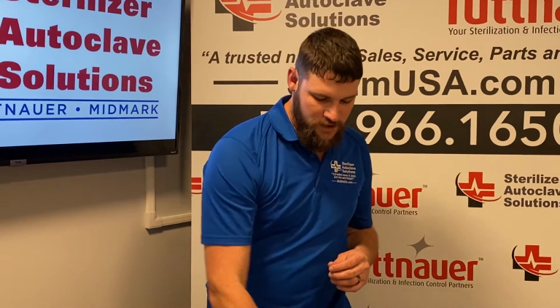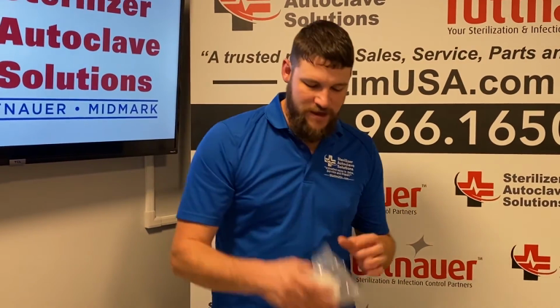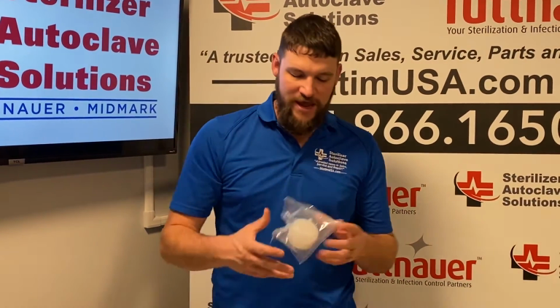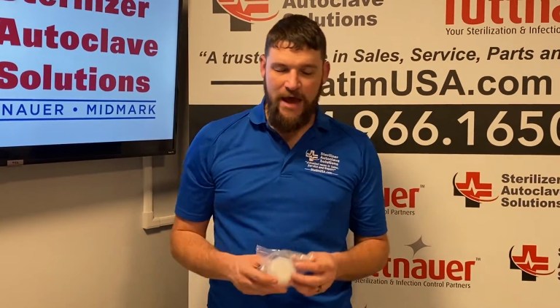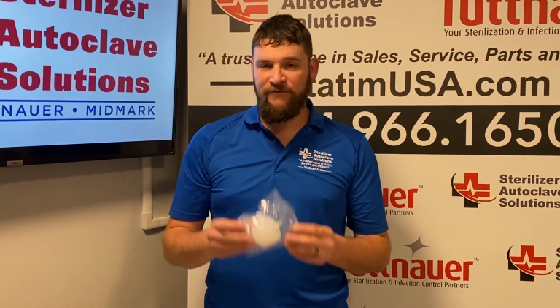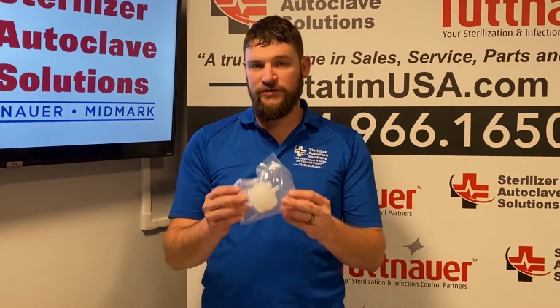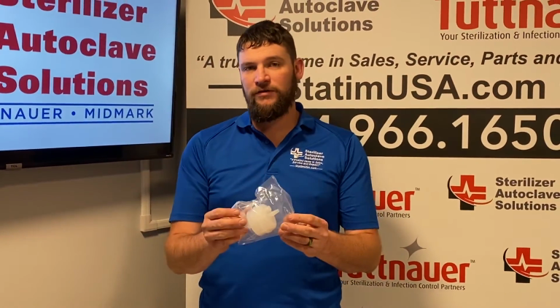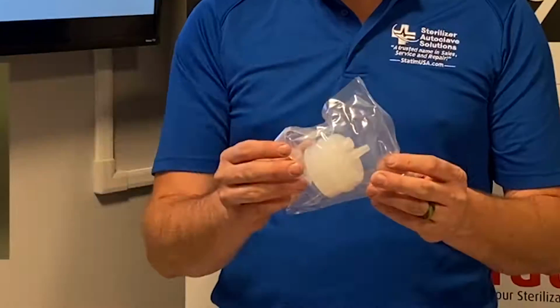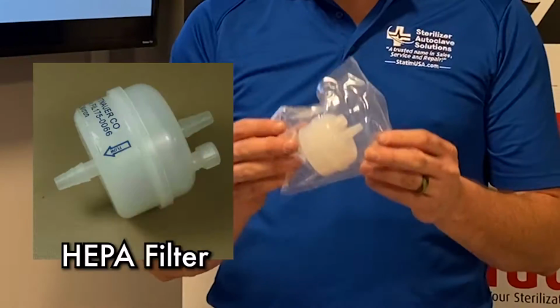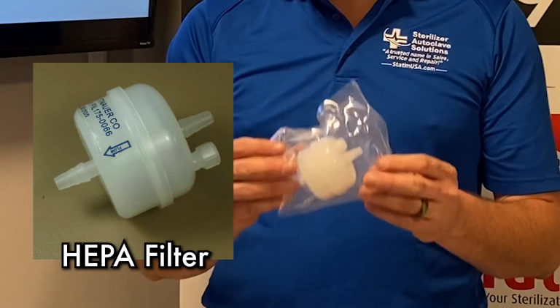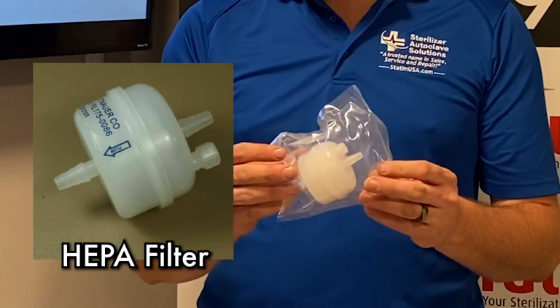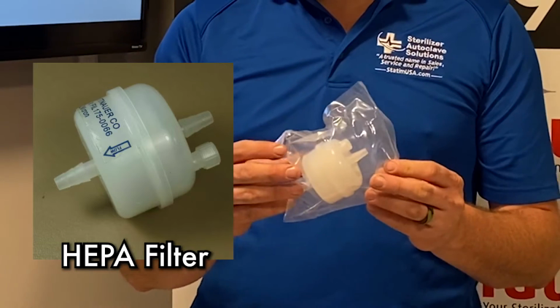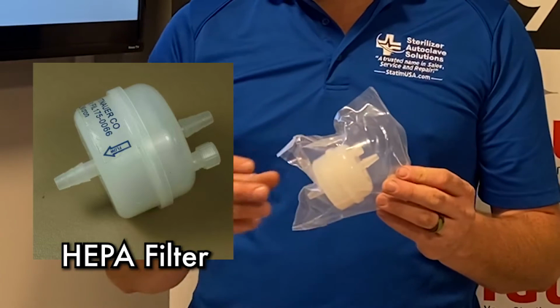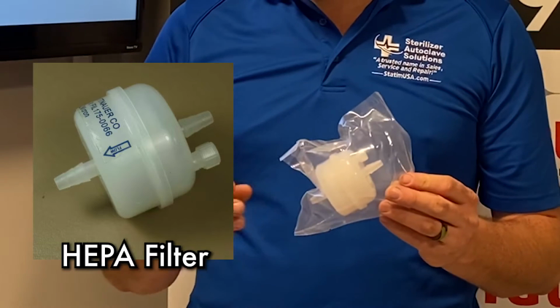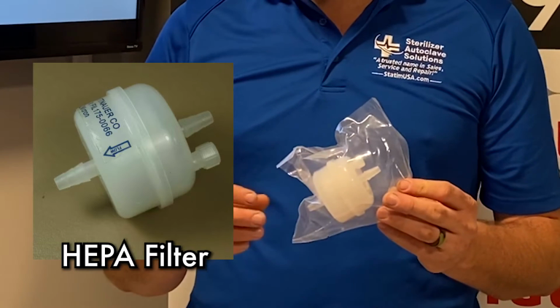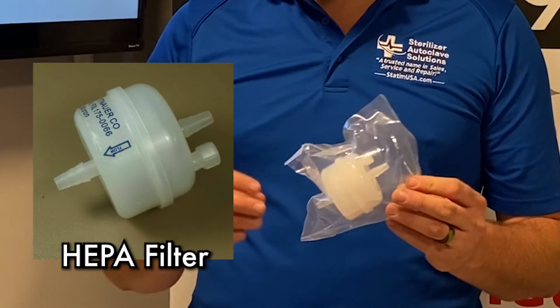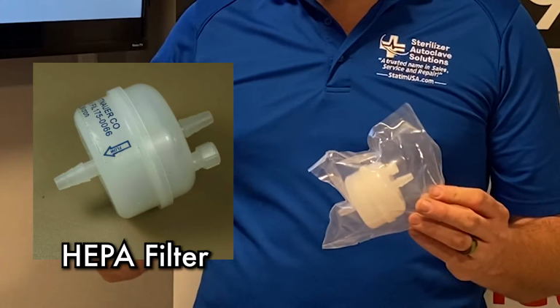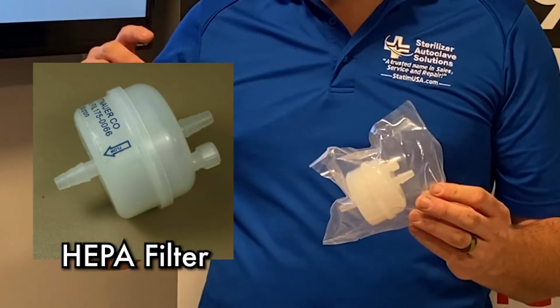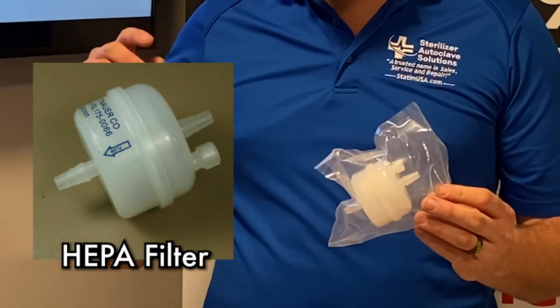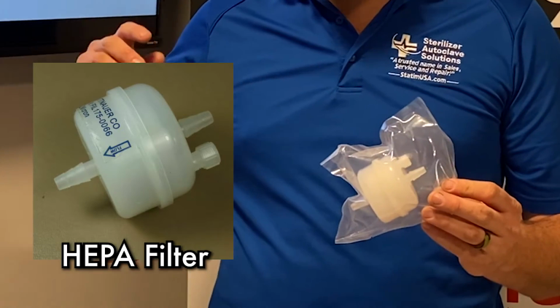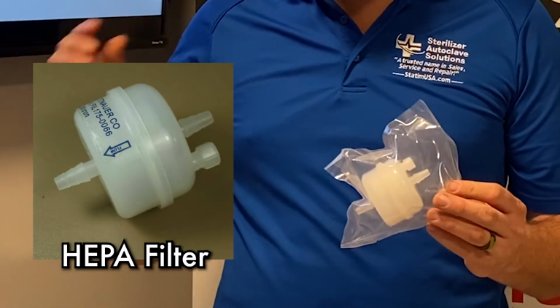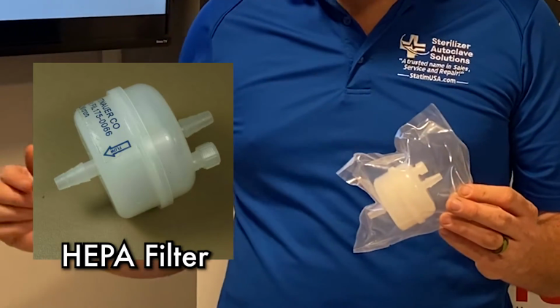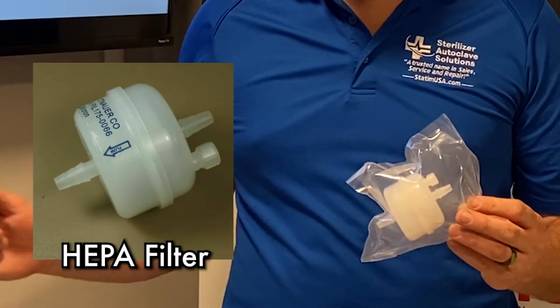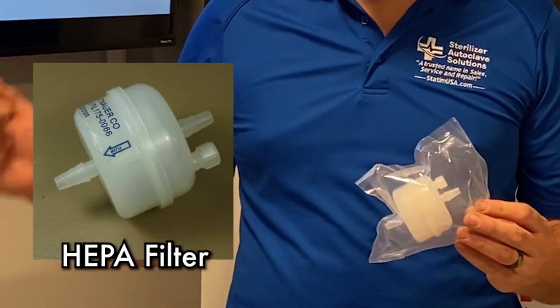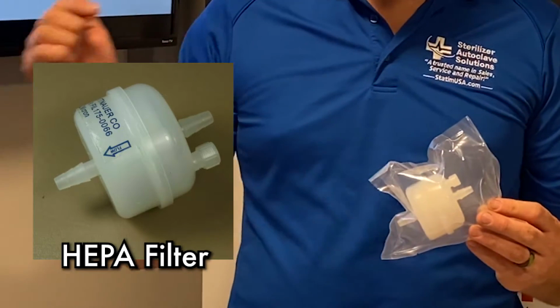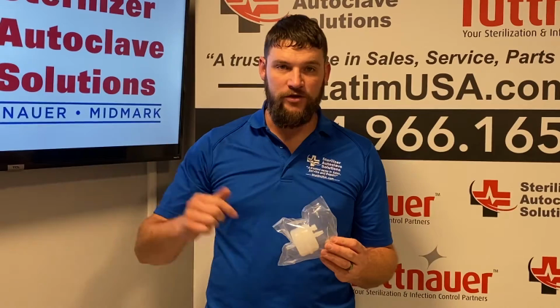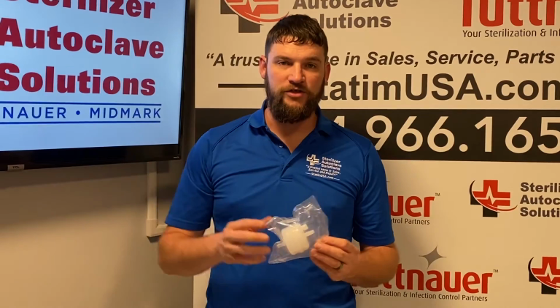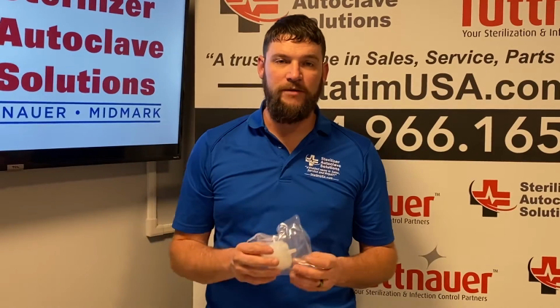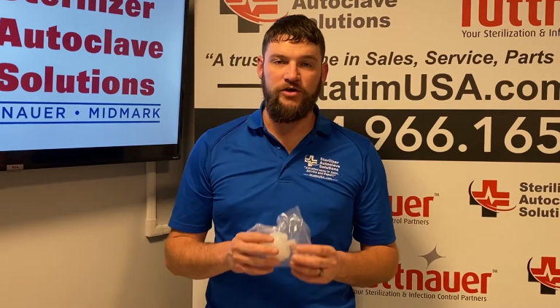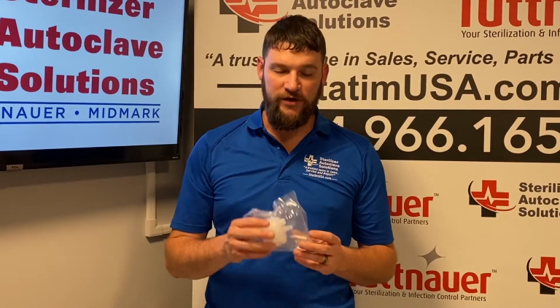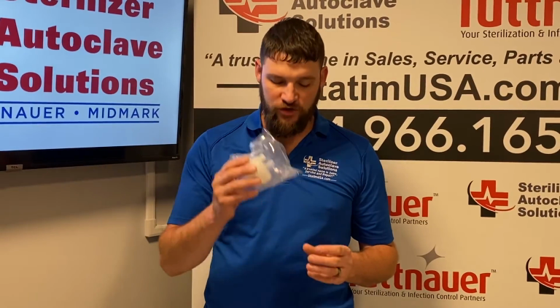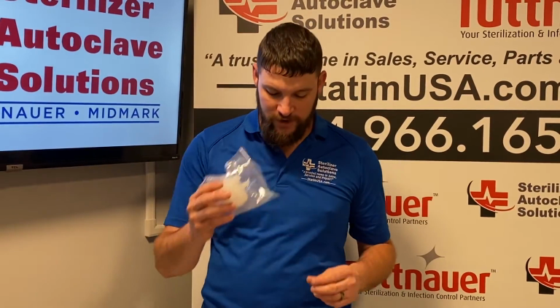A HEPA filter. Your HEPA filter filters the air from outside that is going into your chamber during drying.